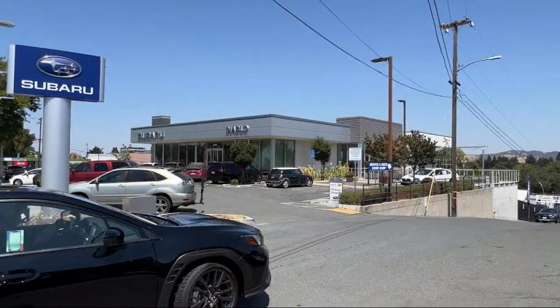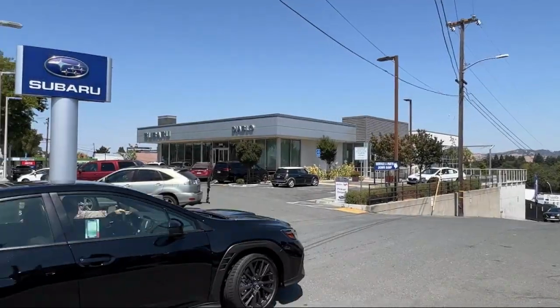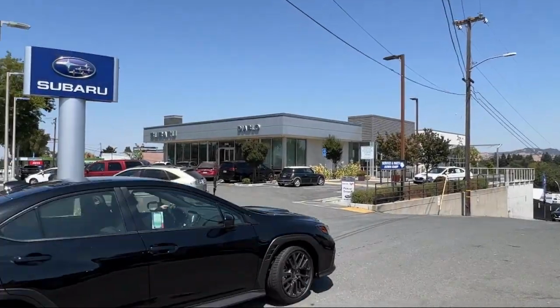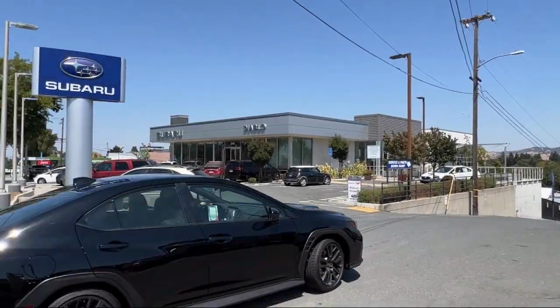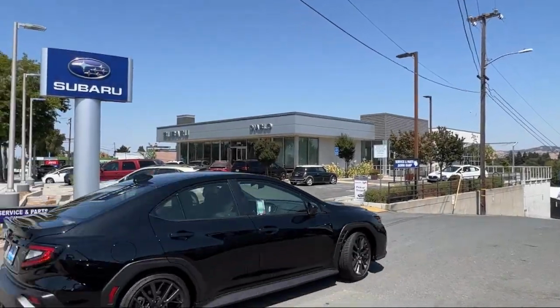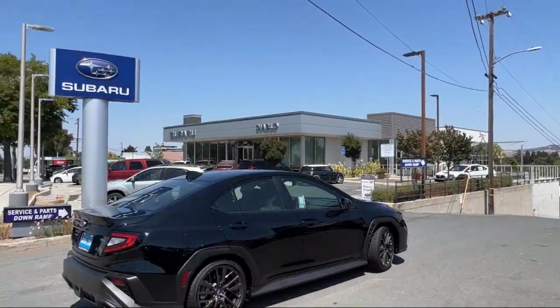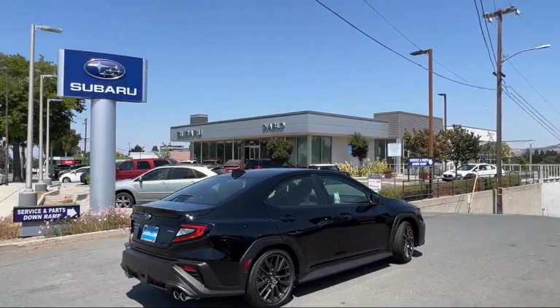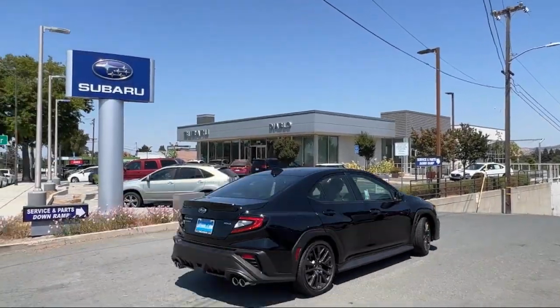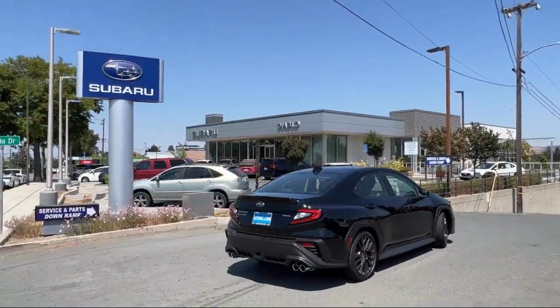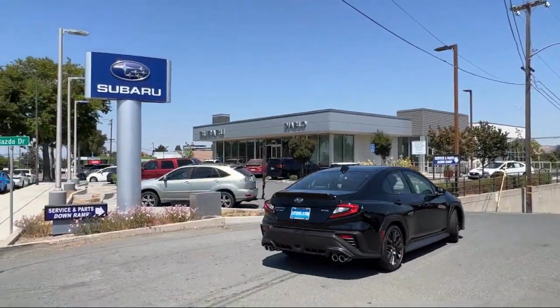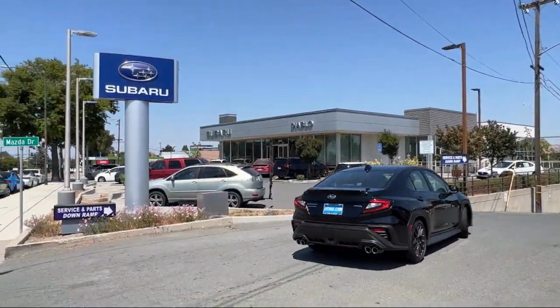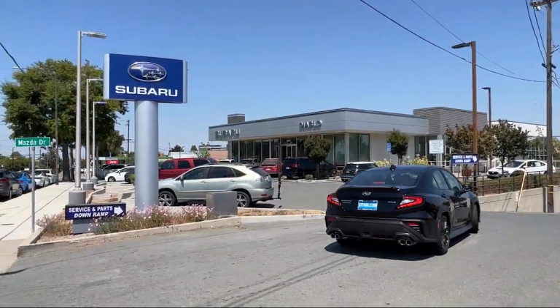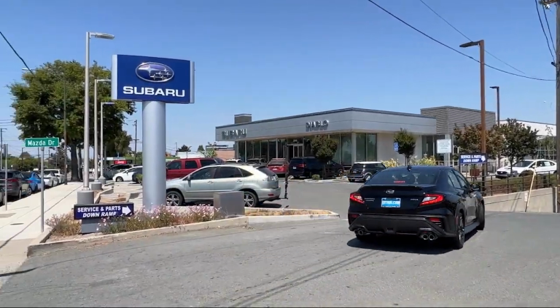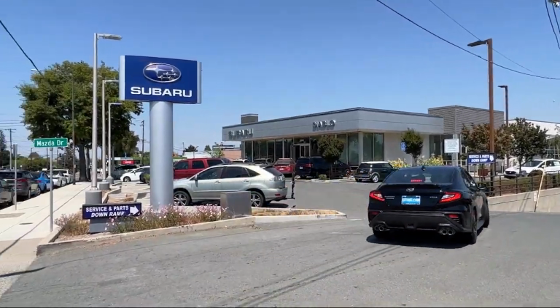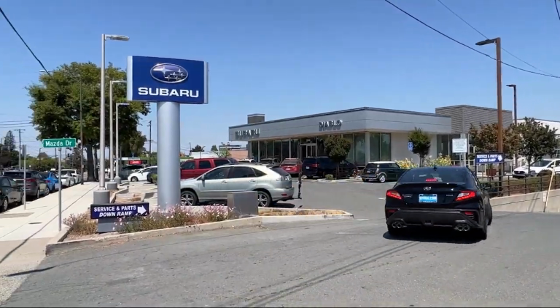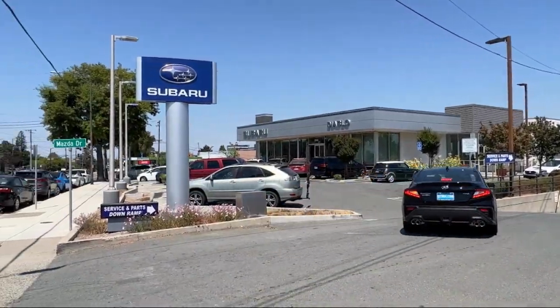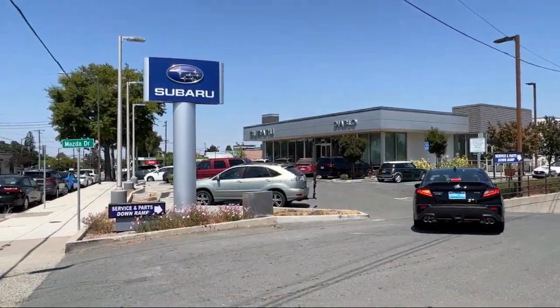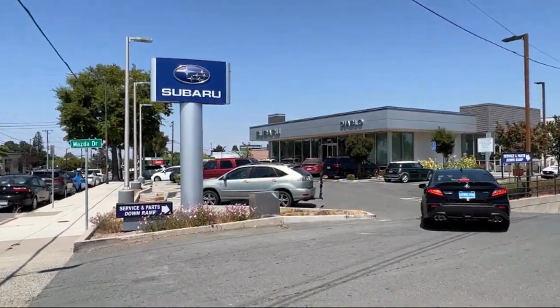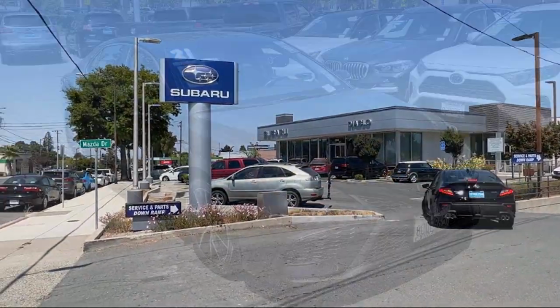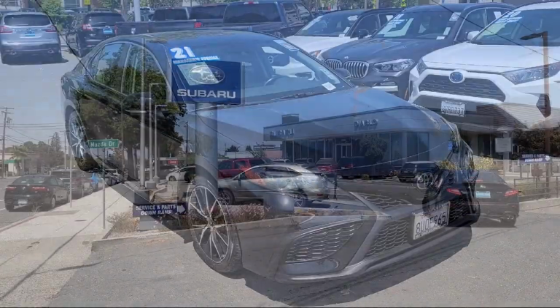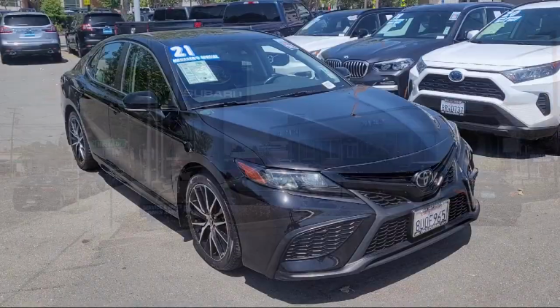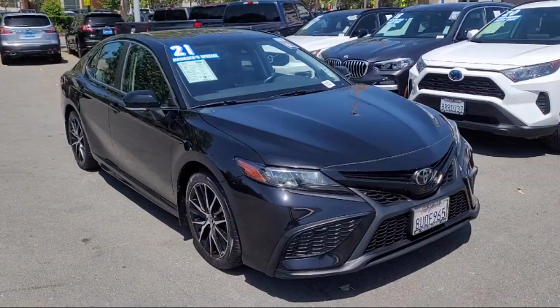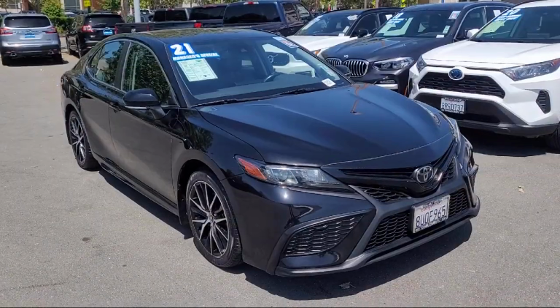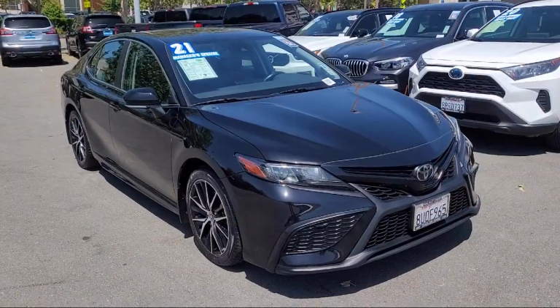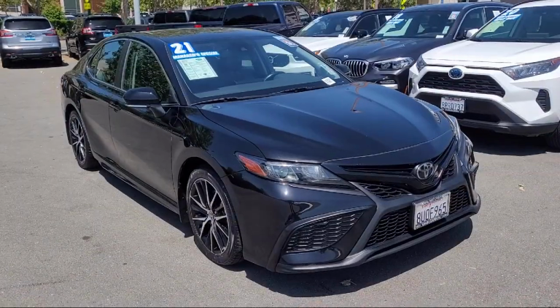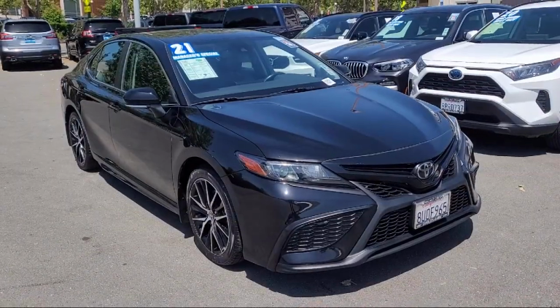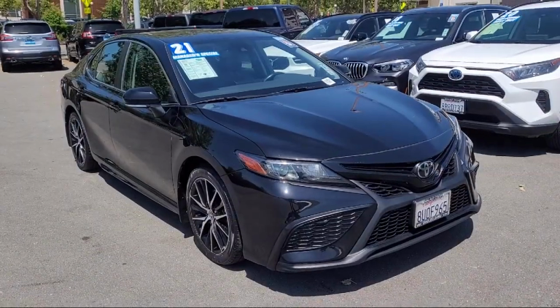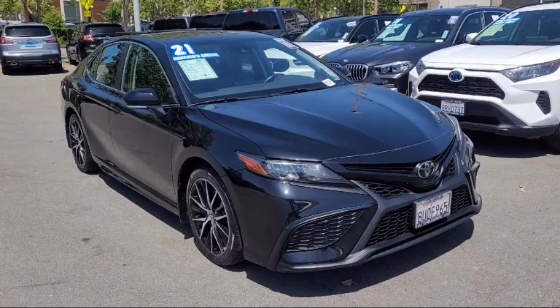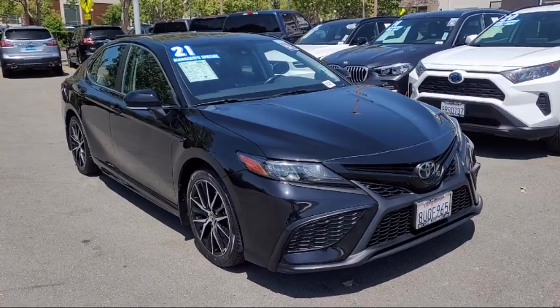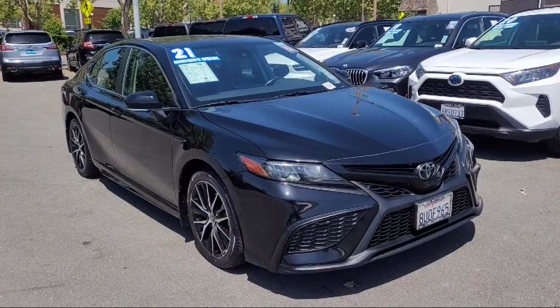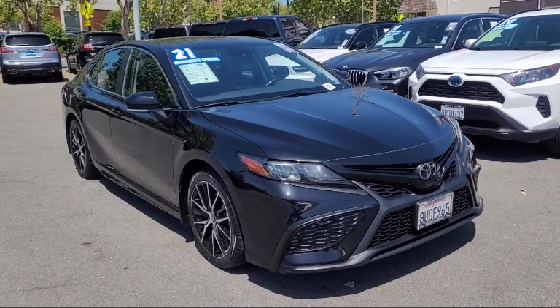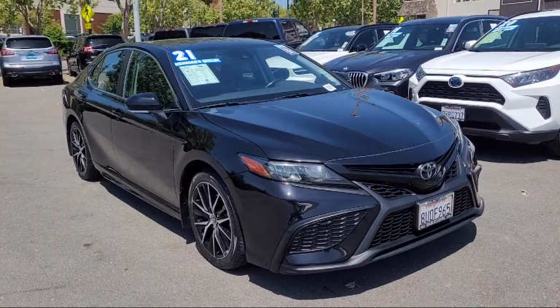Welcome to Diablo Subaru Walnut Creek, and here's a look at another one of our great vehicles for sale.